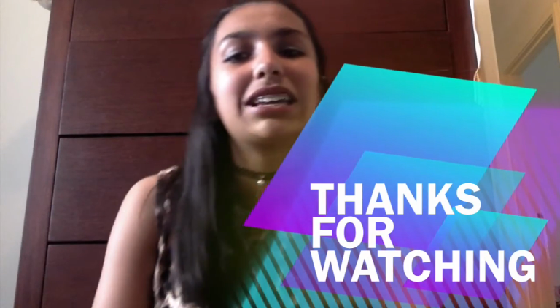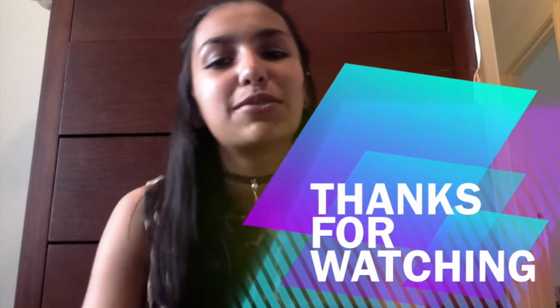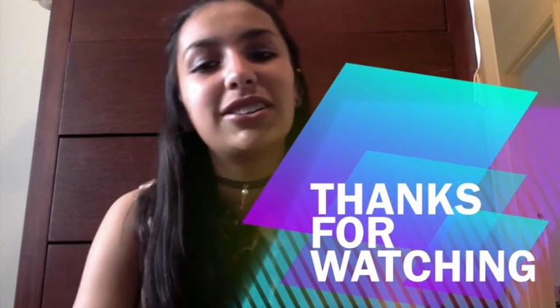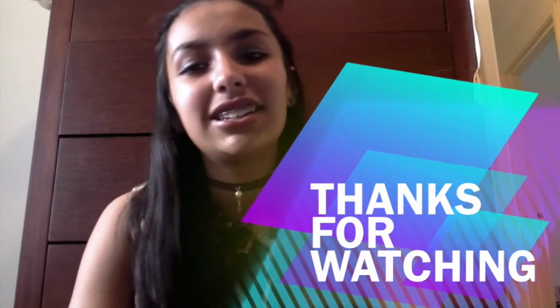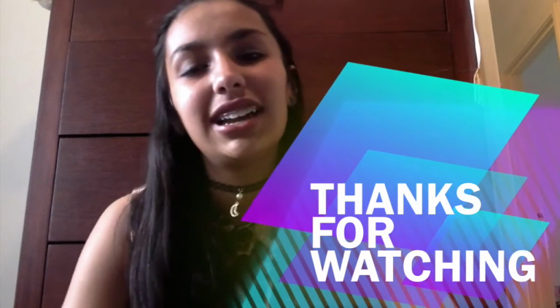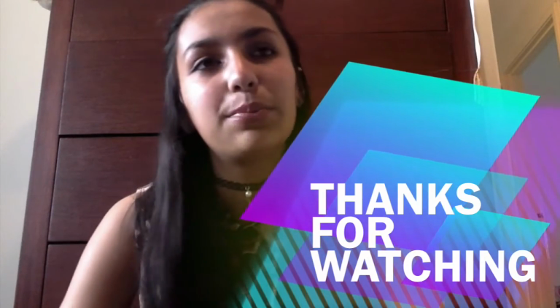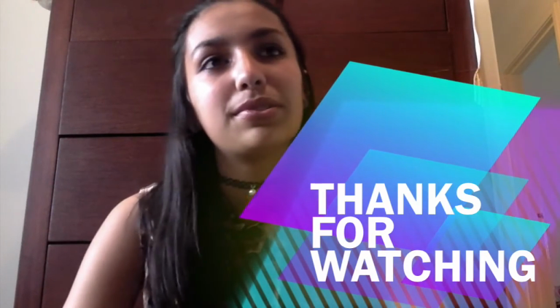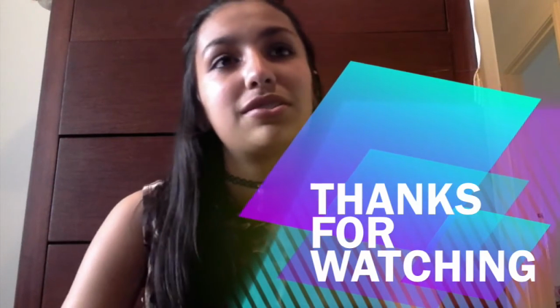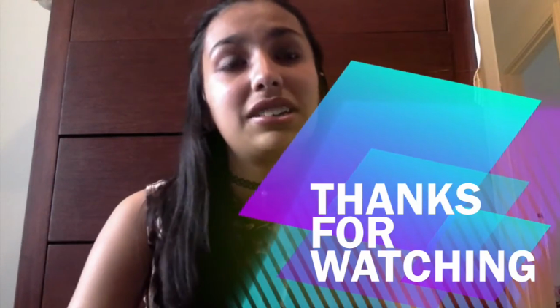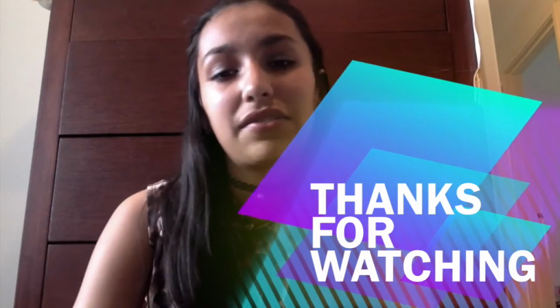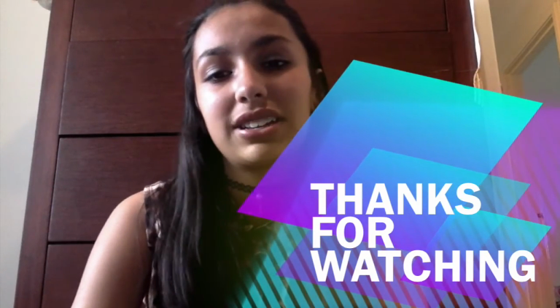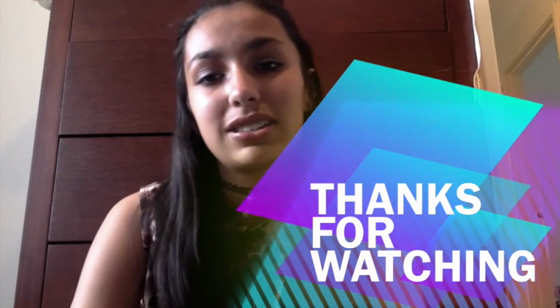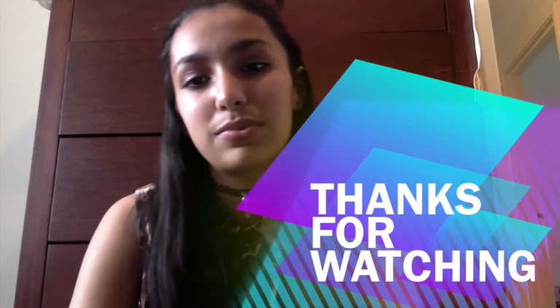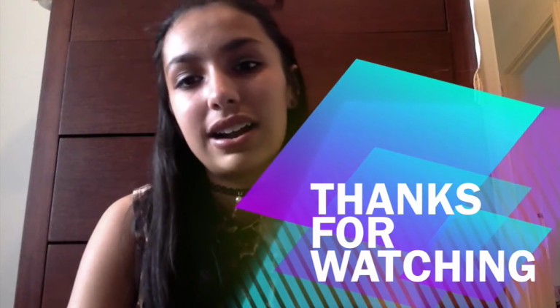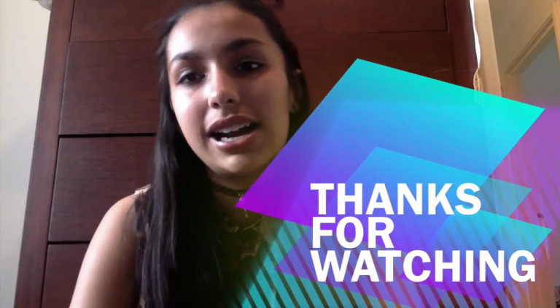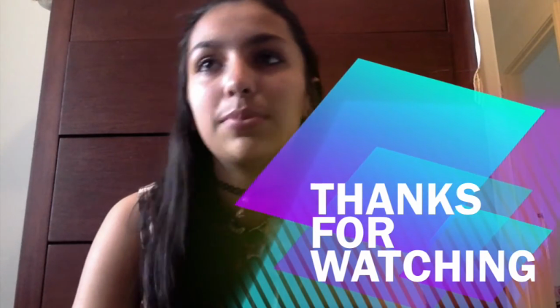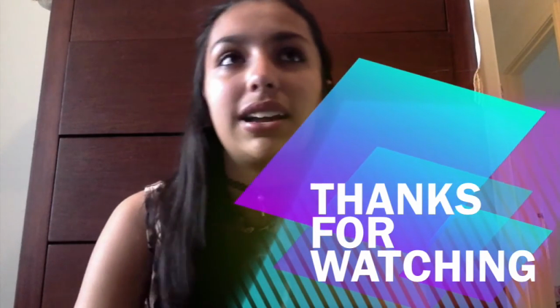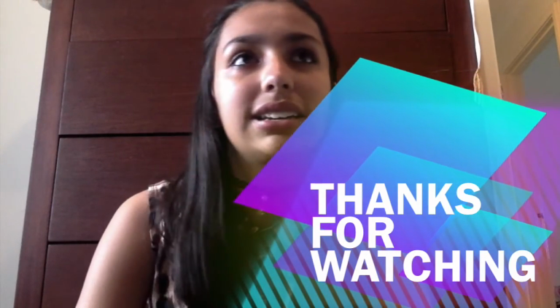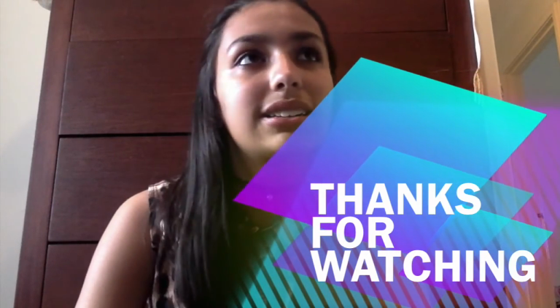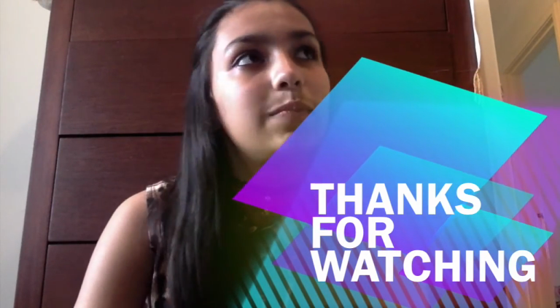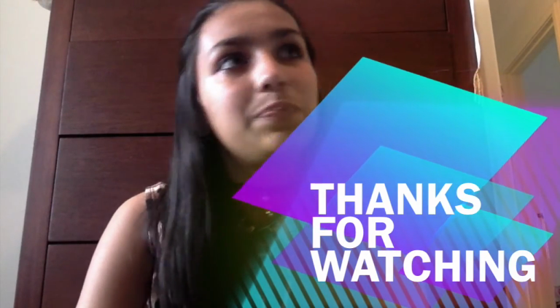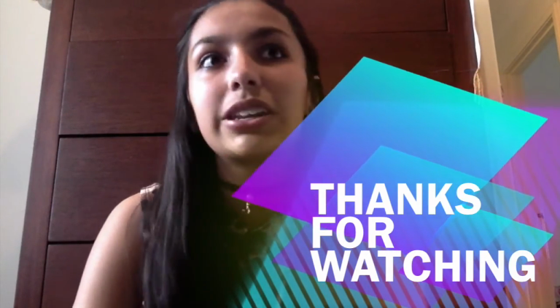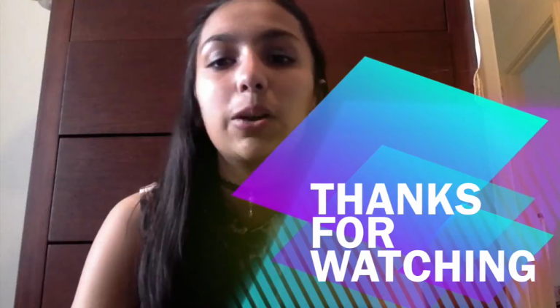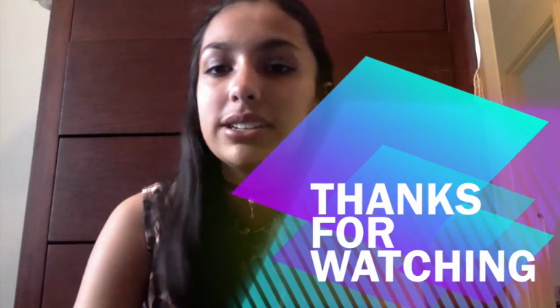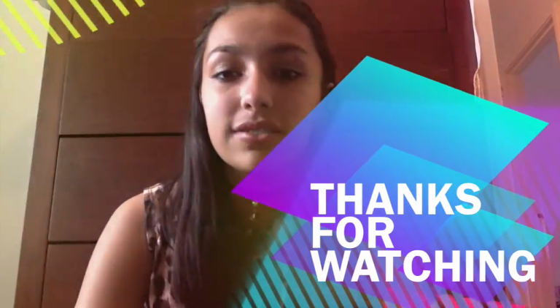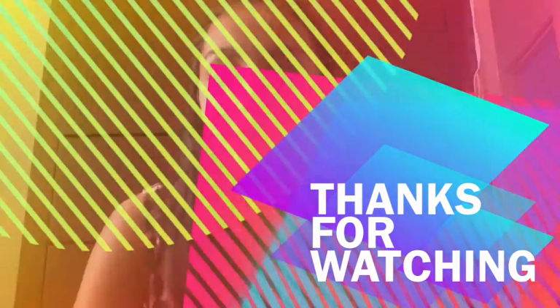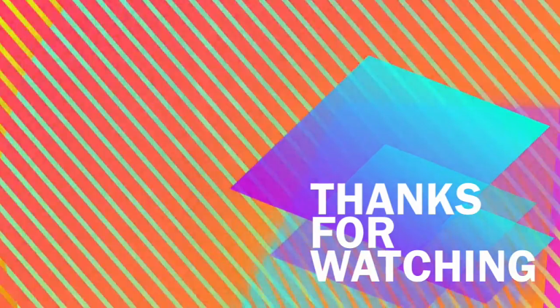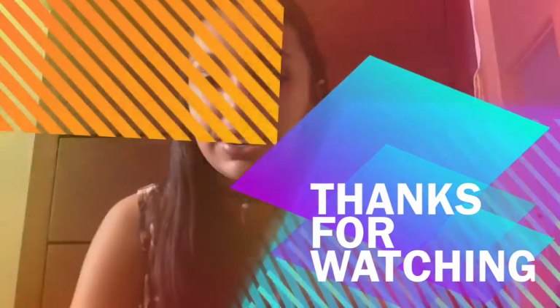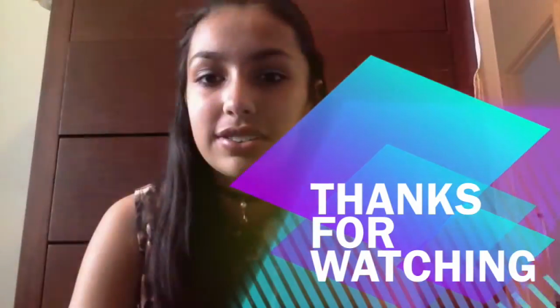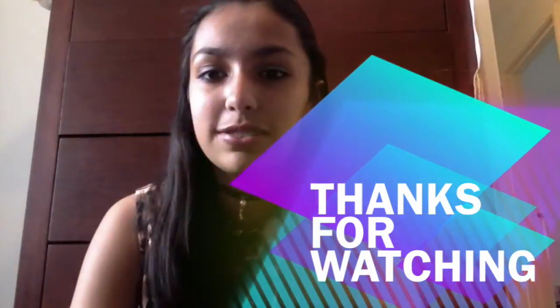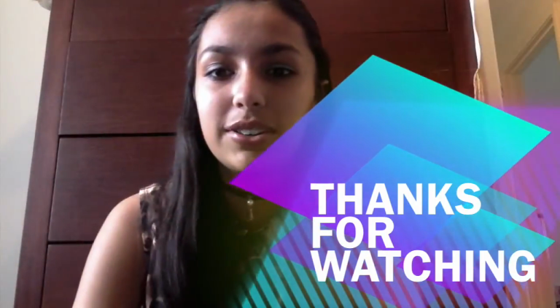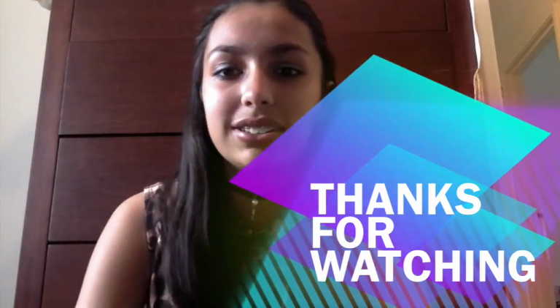Thanks for watching! I hope you enjoyed. Don't forget to subscribe, like, and comment on what videos you want.